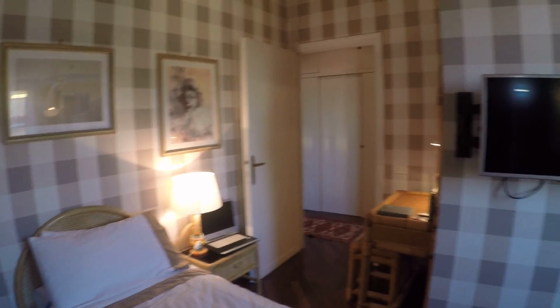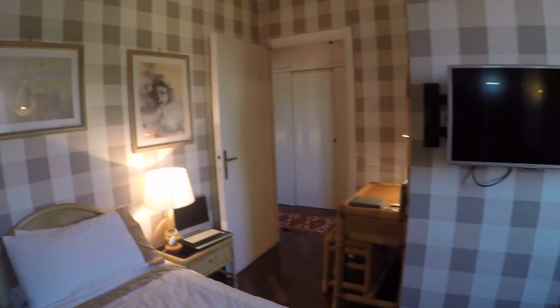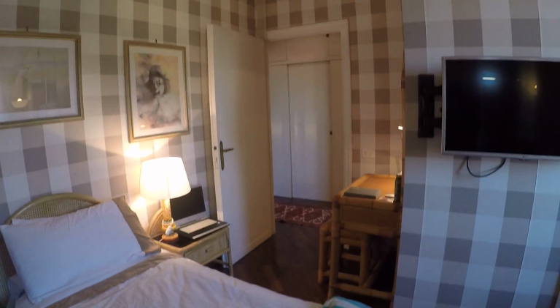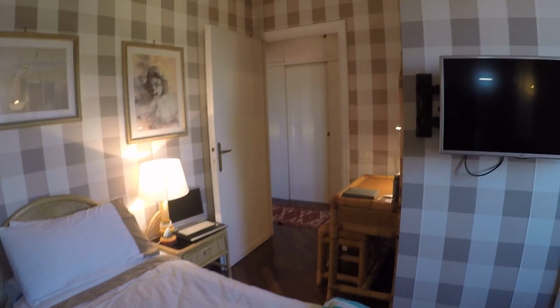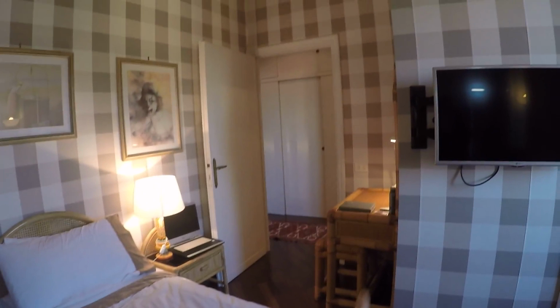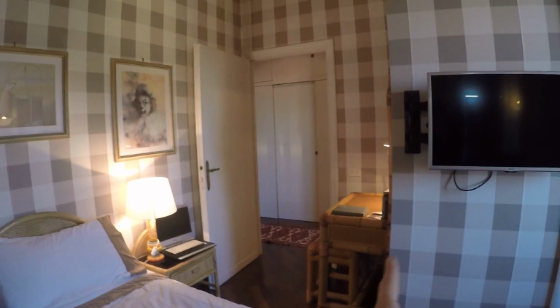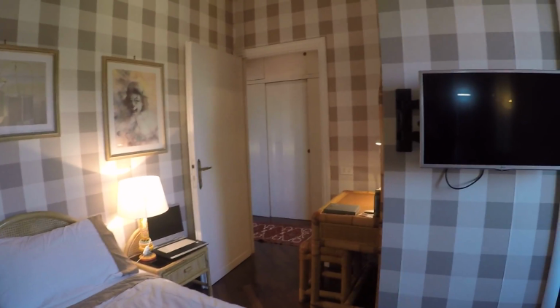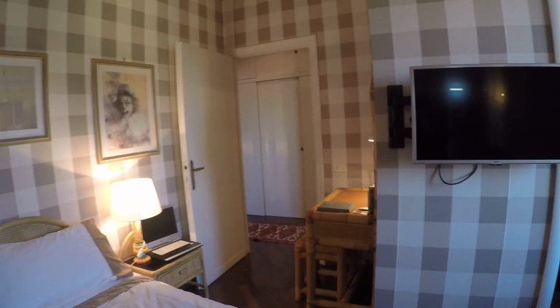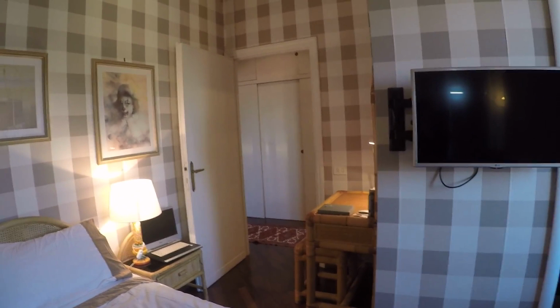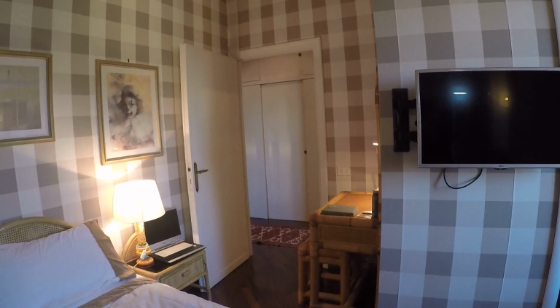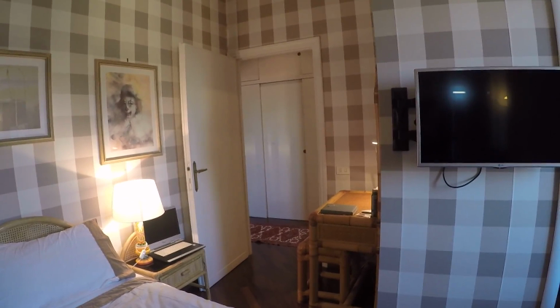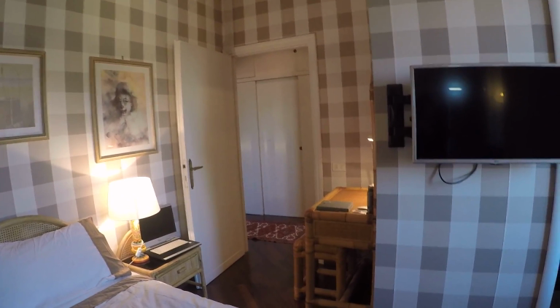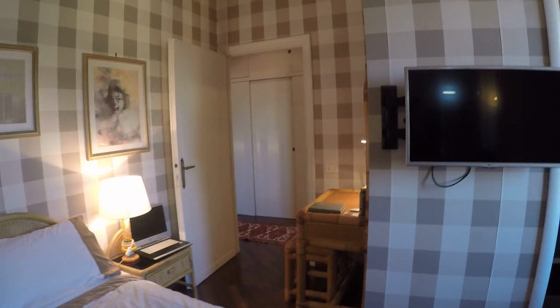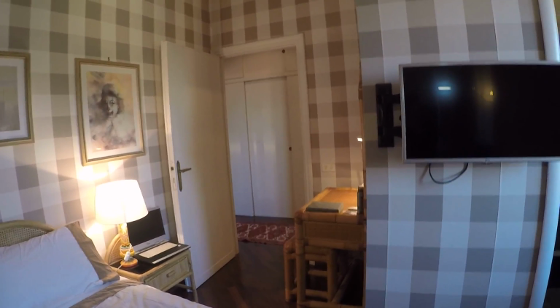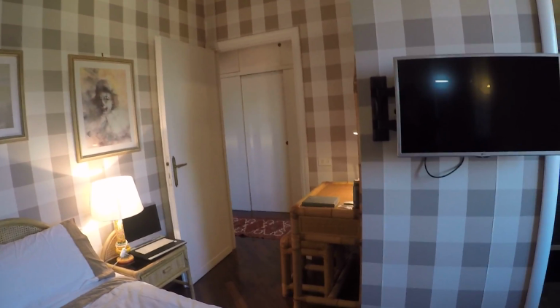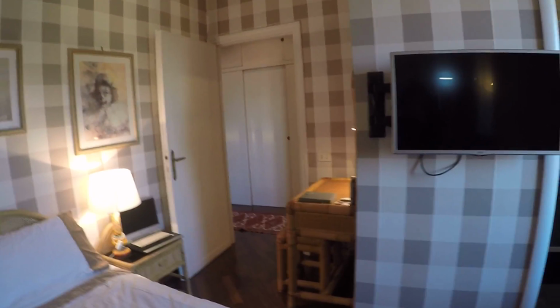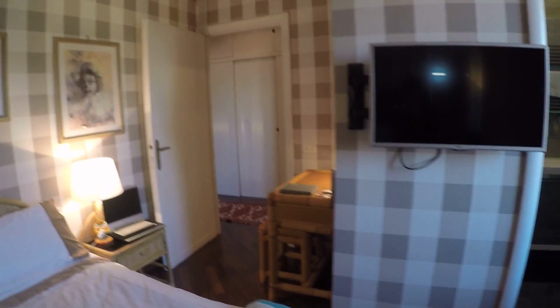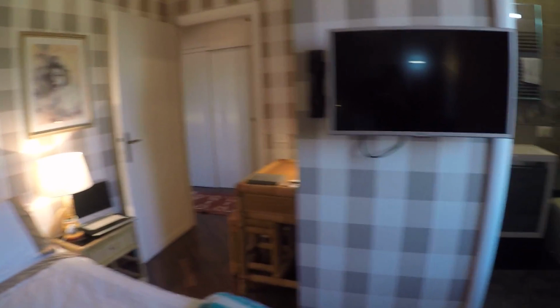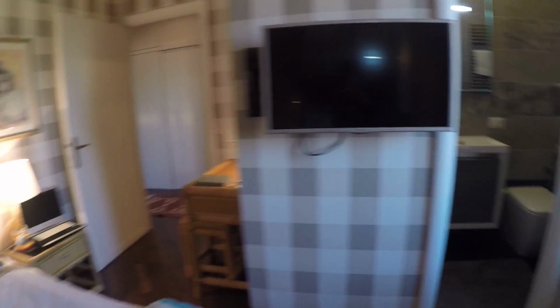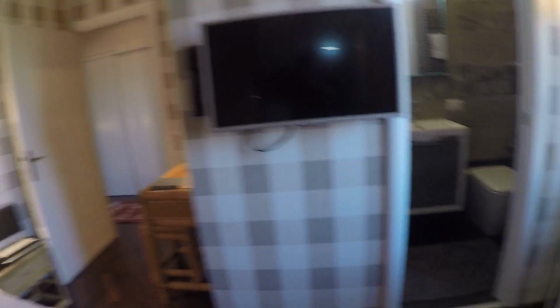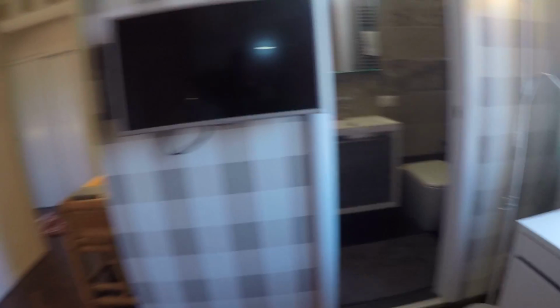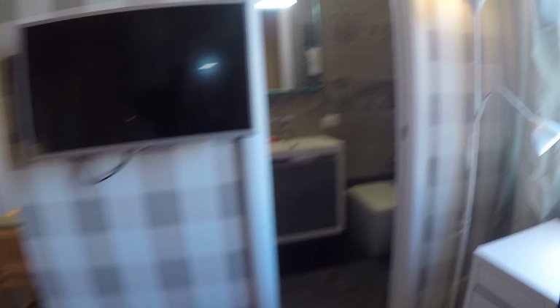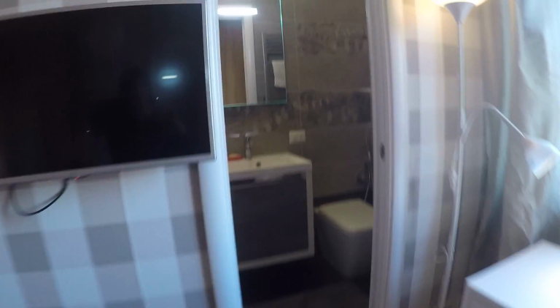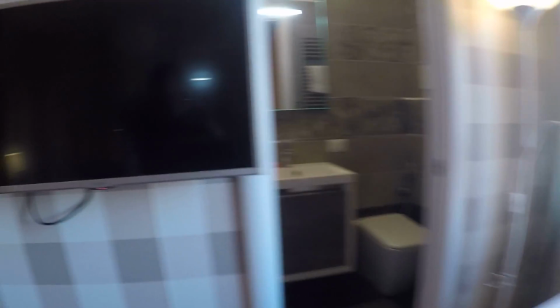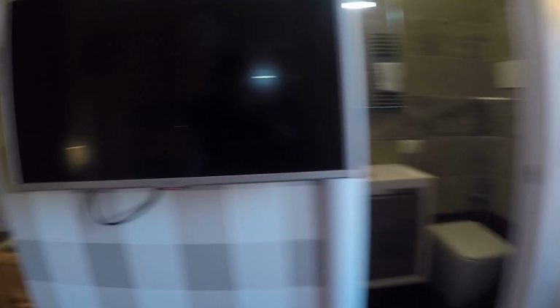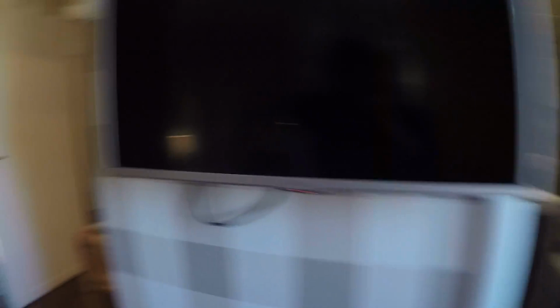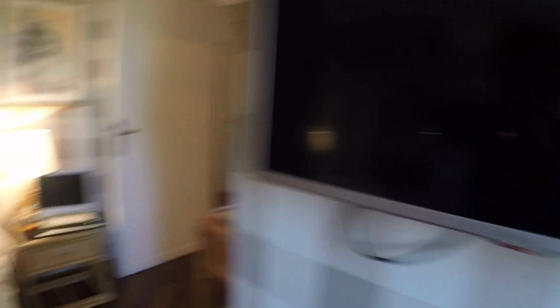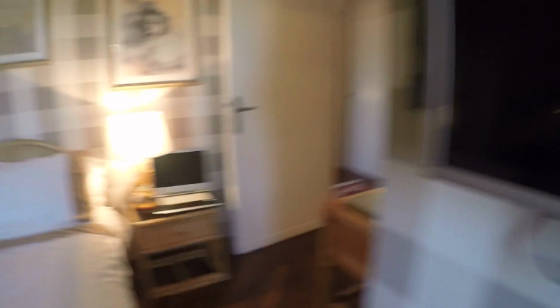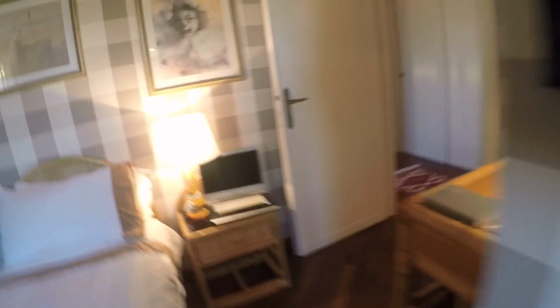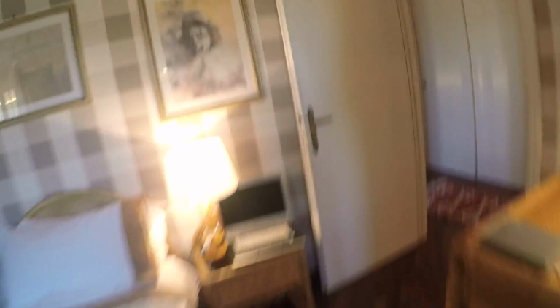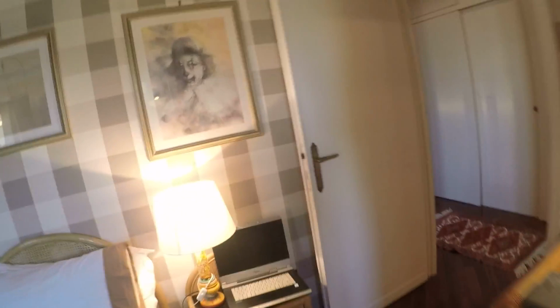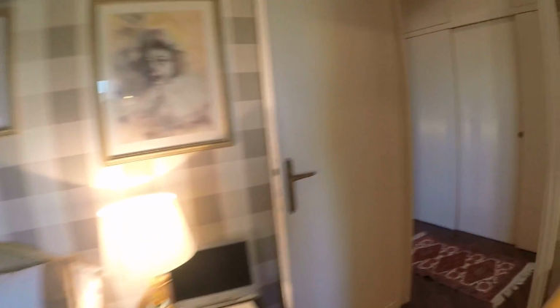There's also another small desk over there. So yeah, this is bedroom number two.